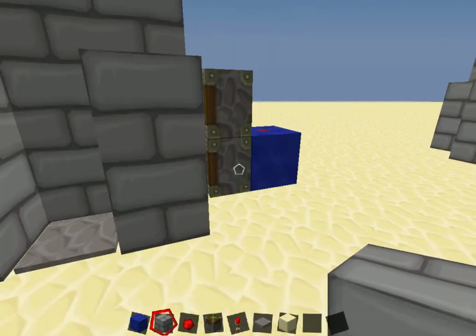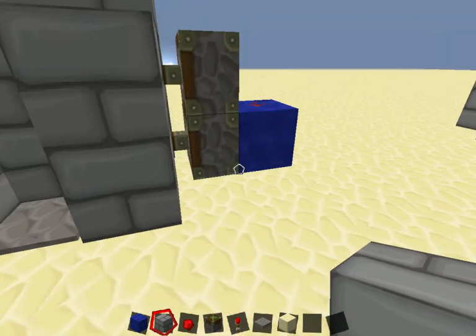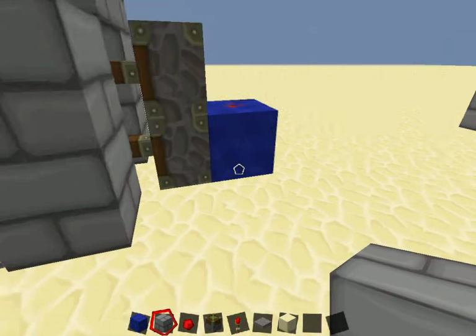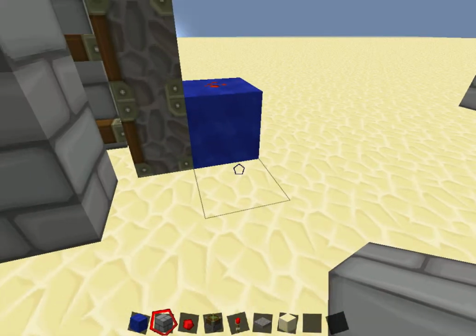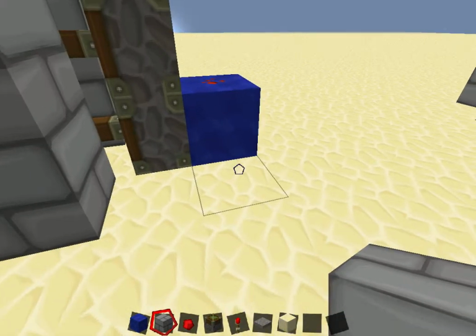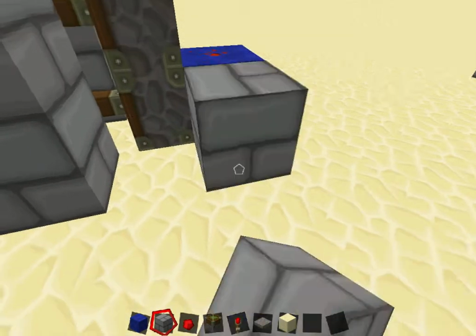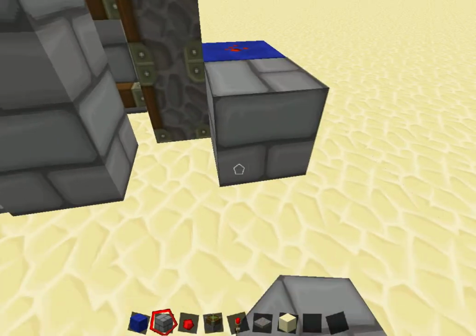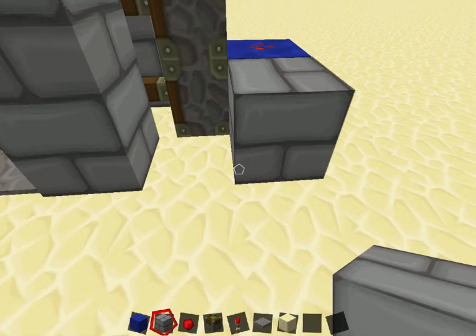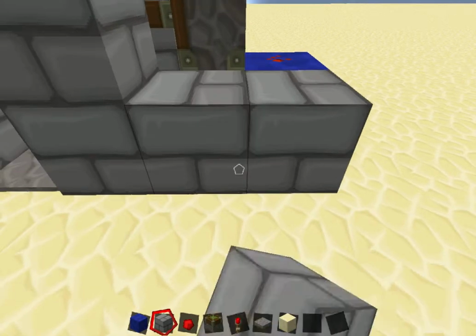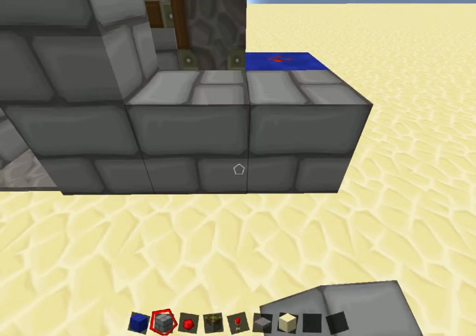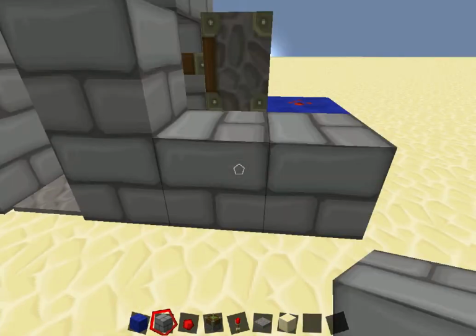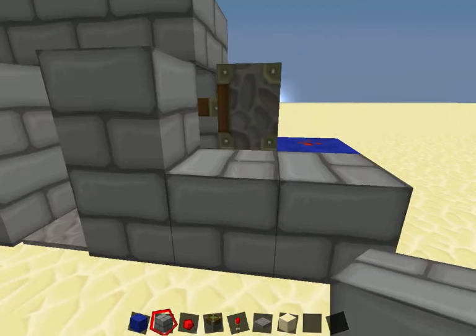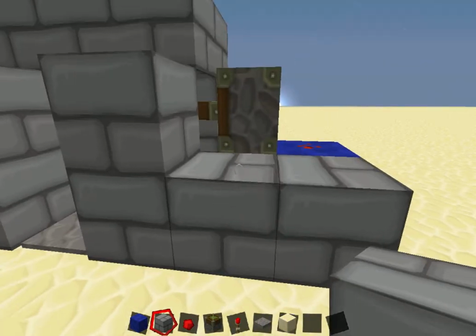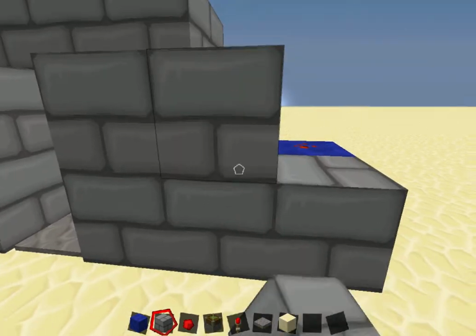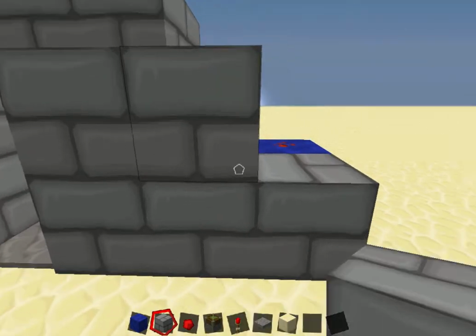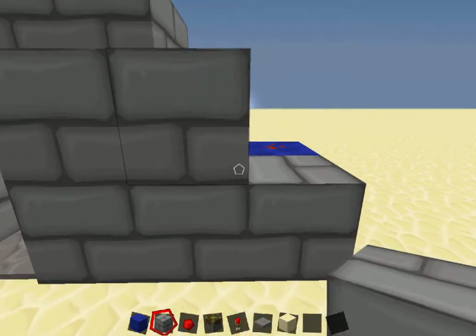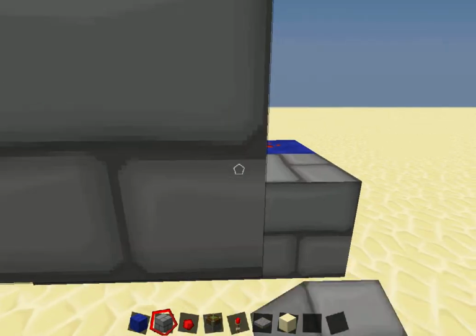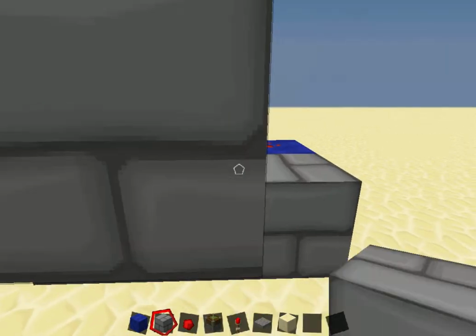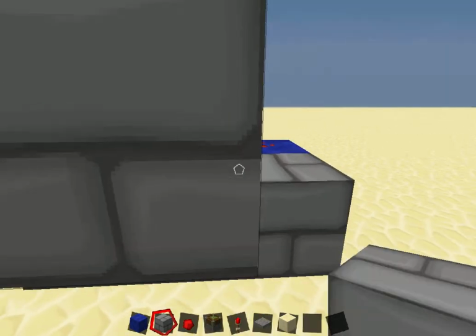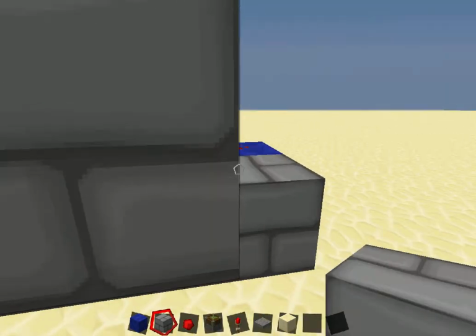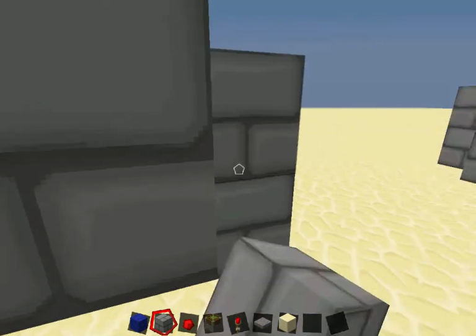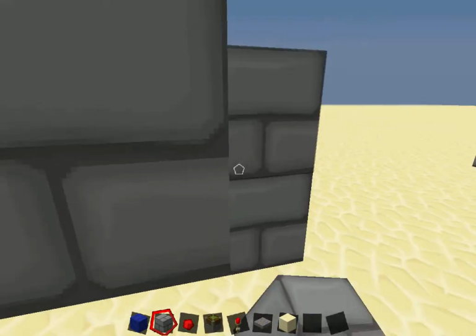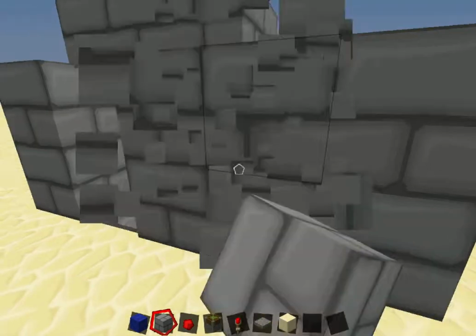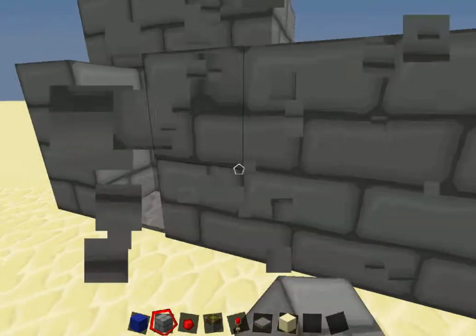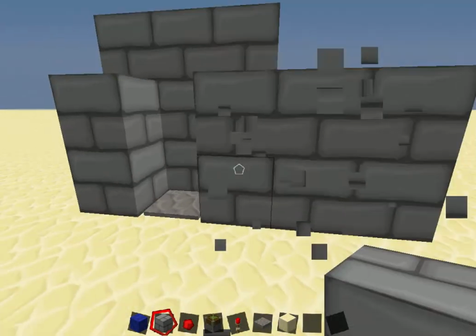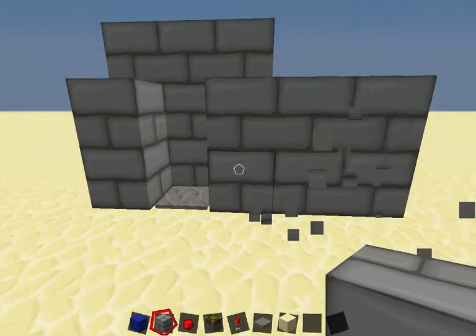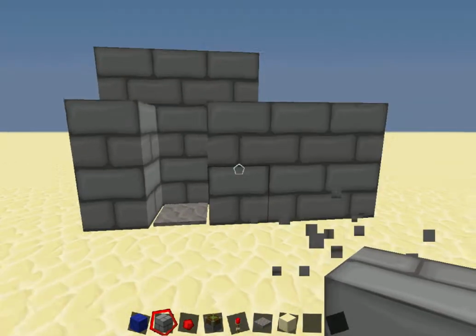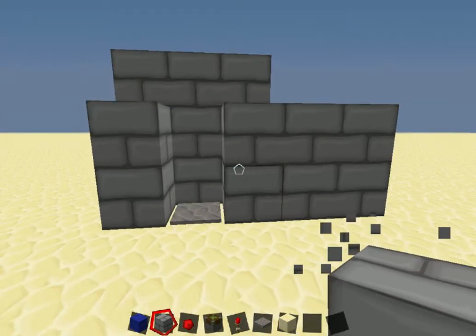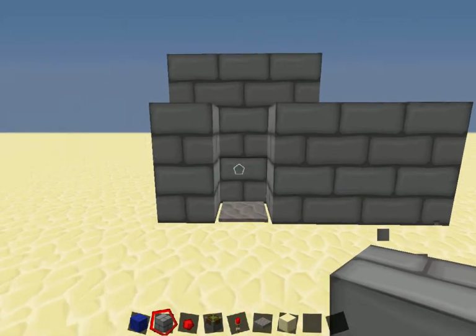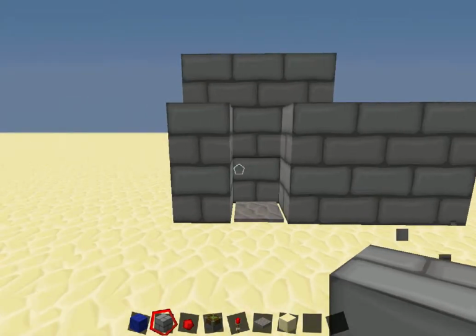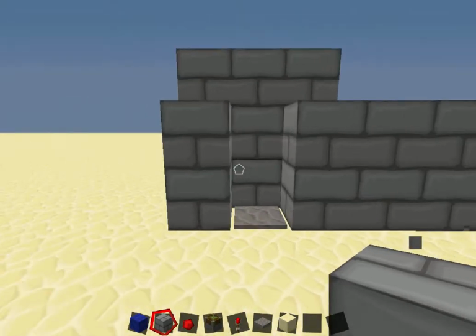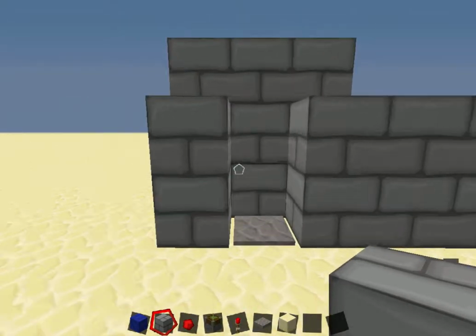And then you just fill it in, cover it up, and pretend that wasn't there. Just for a bit of effect — it's like, oh look, a piston door!